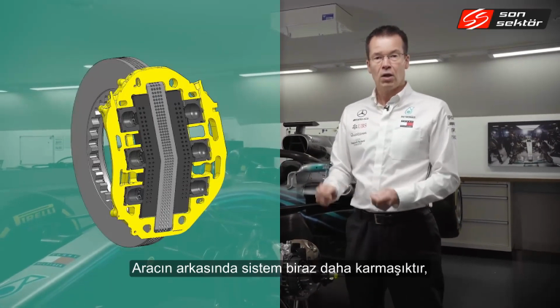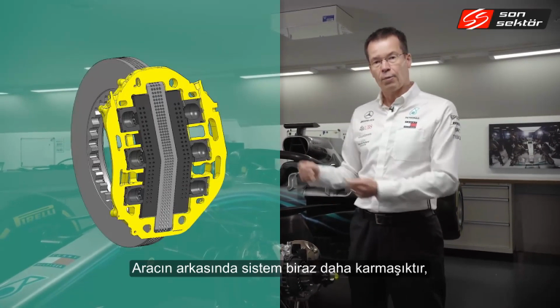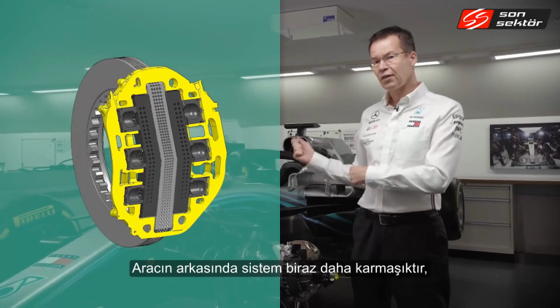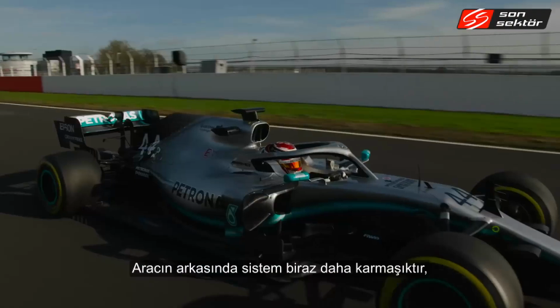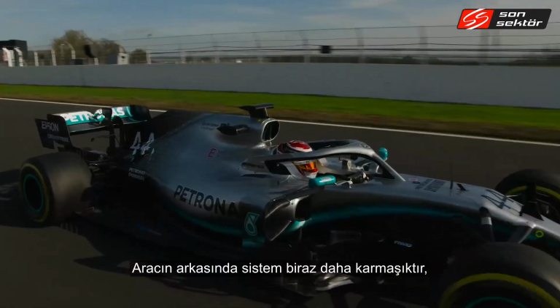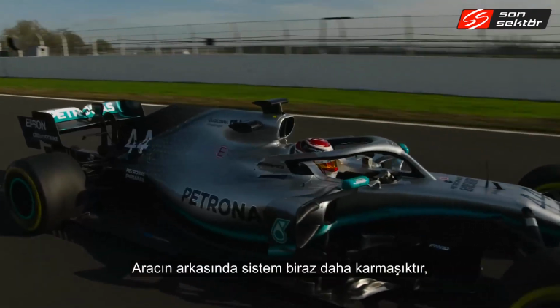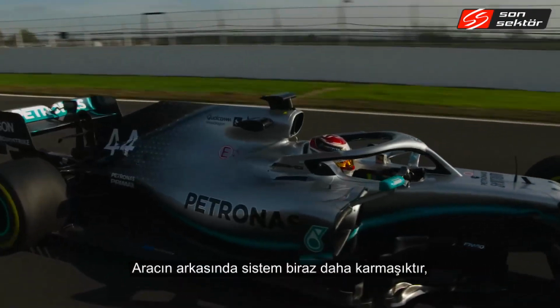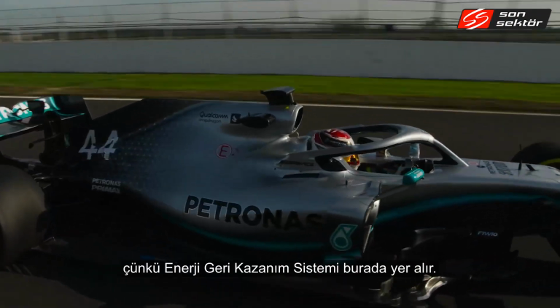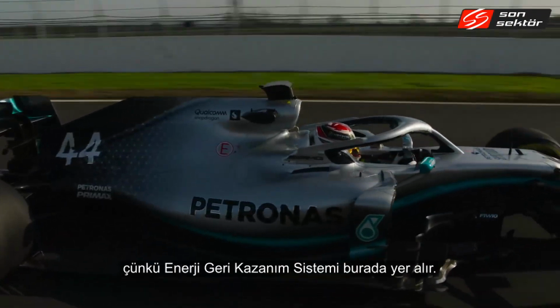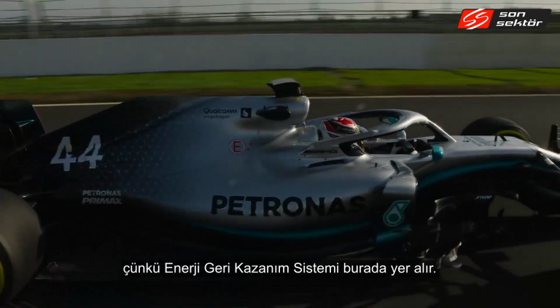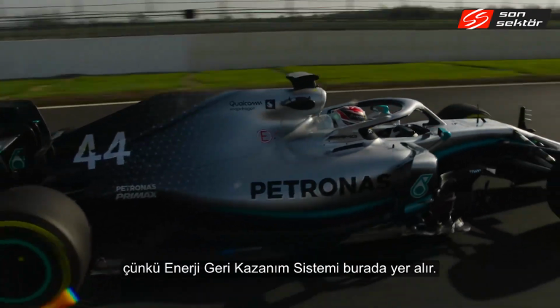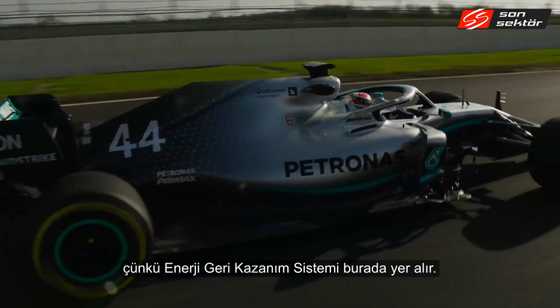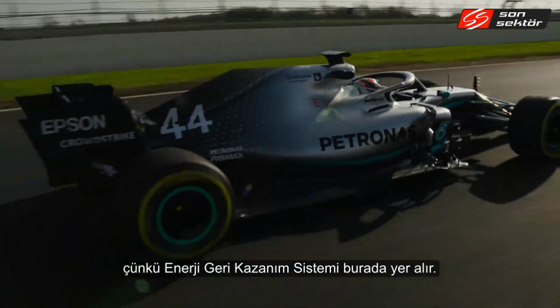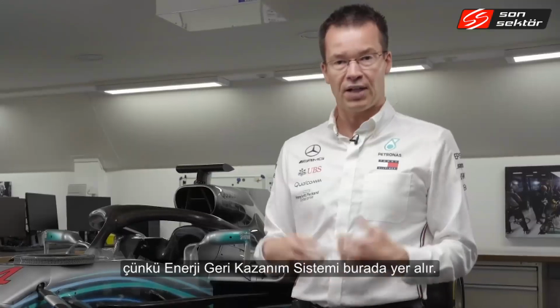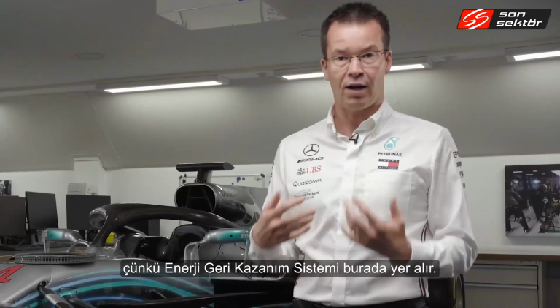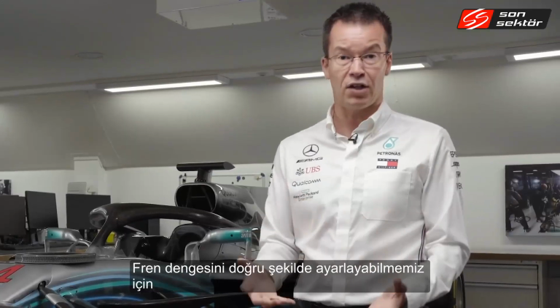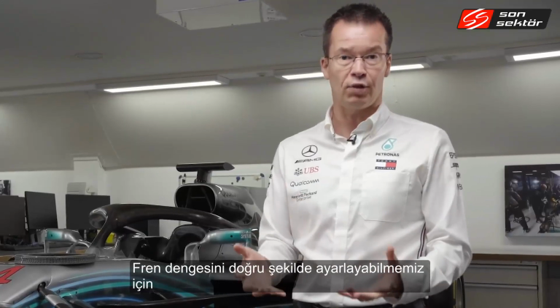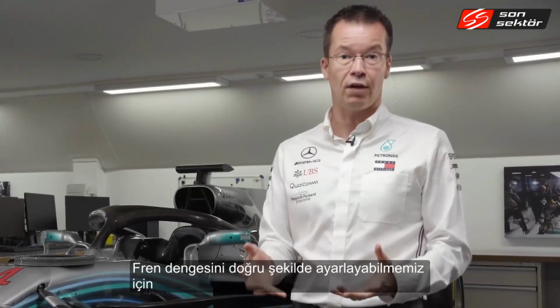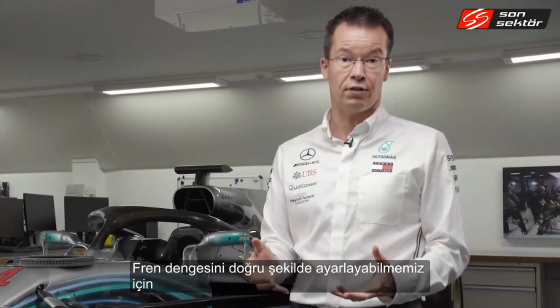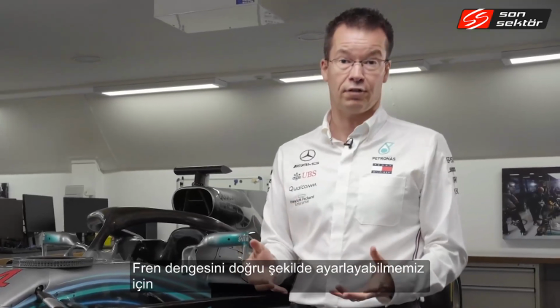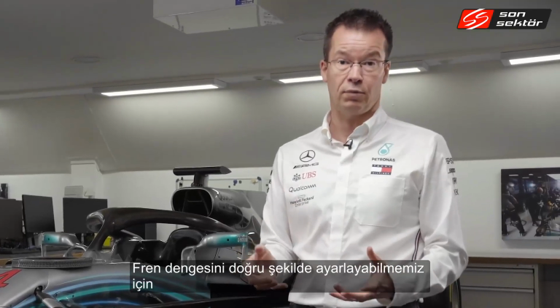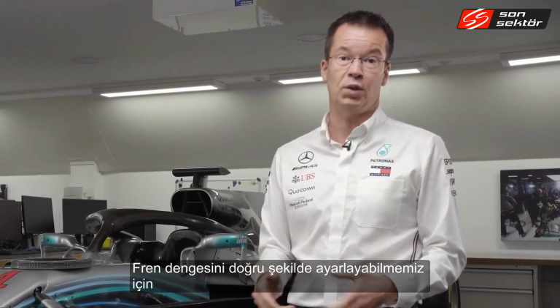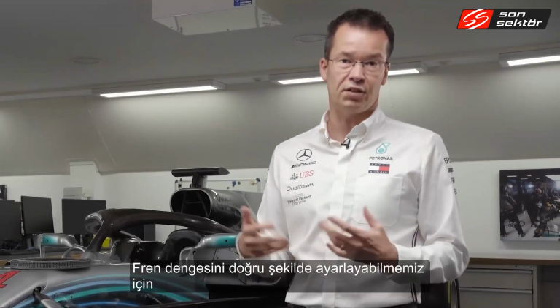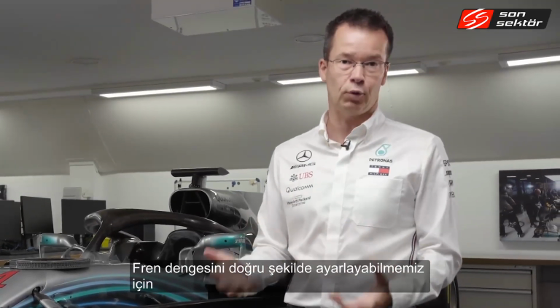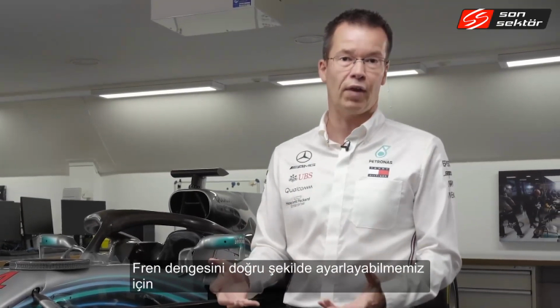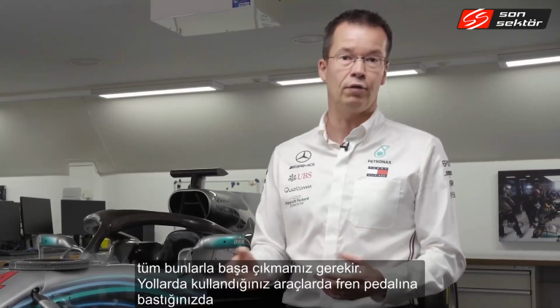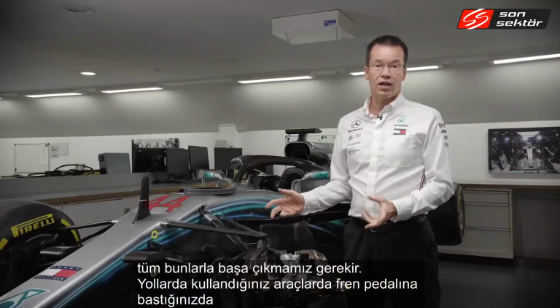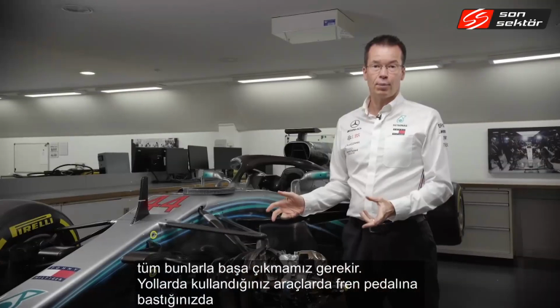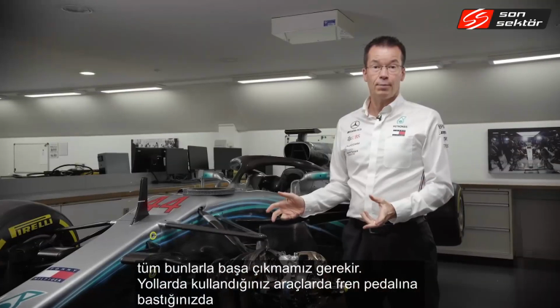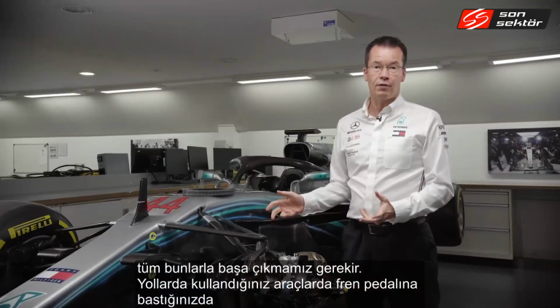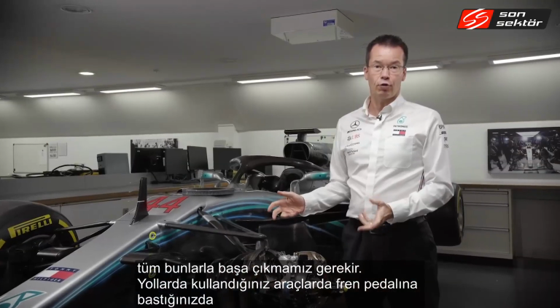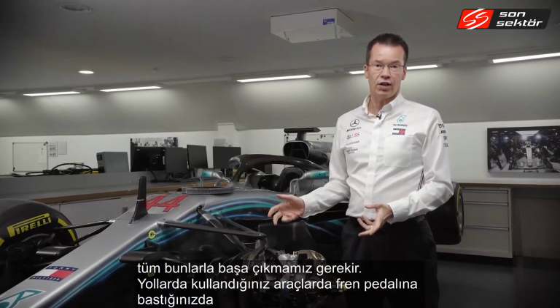On the back of the car the system is a bit more complicated, because we now have energy recovery systems and we need to deal with those to get the brake balance right.